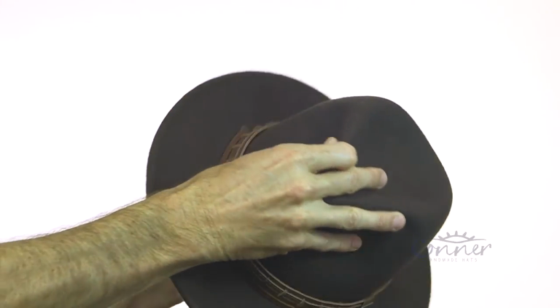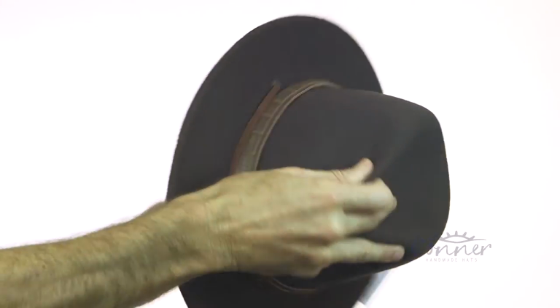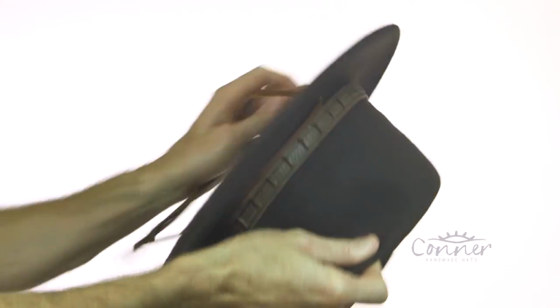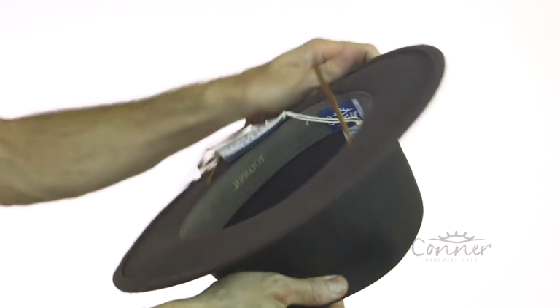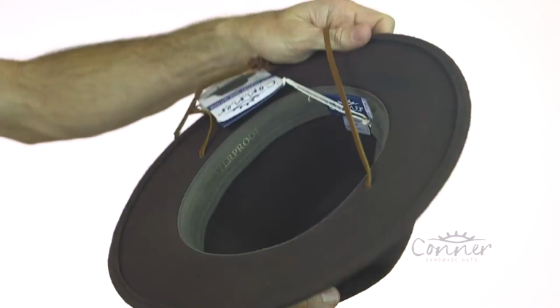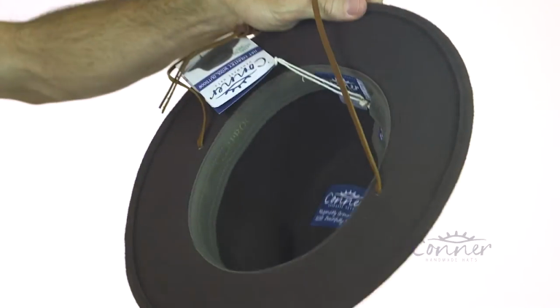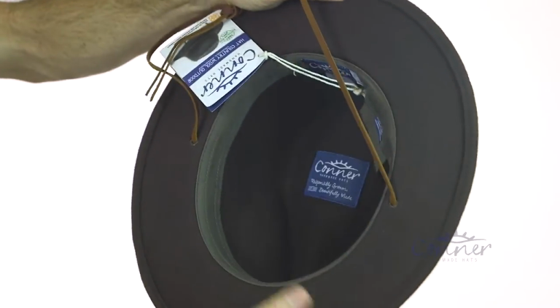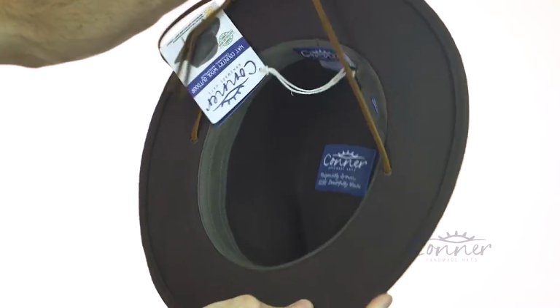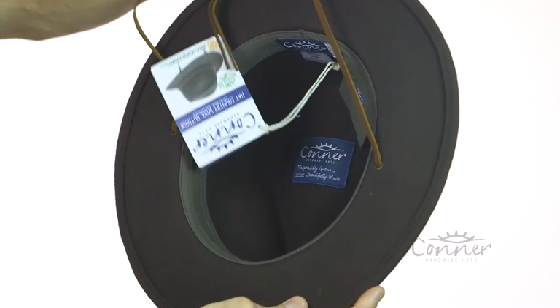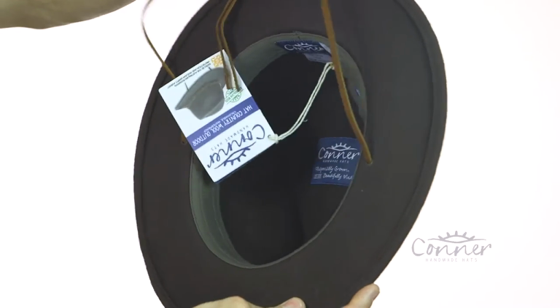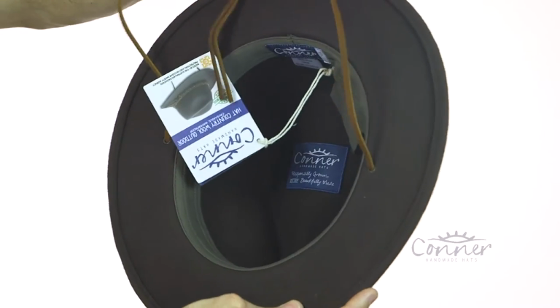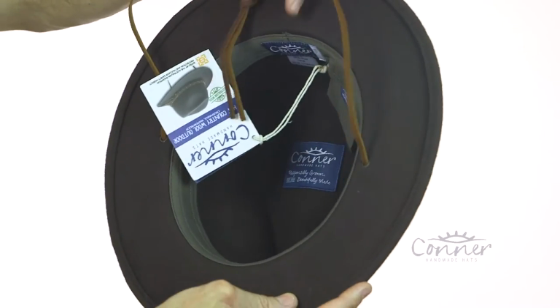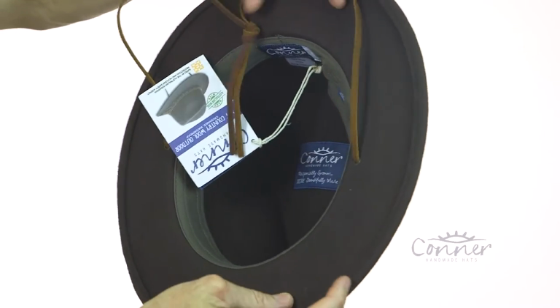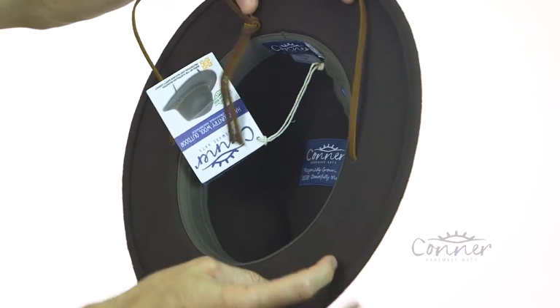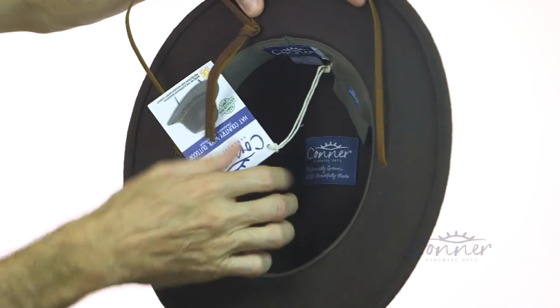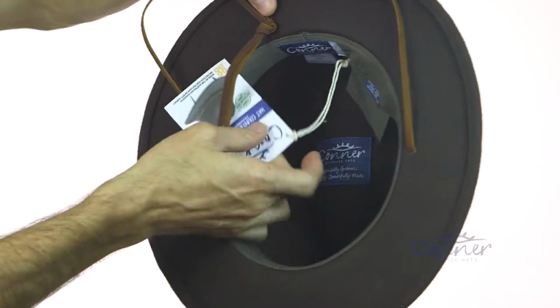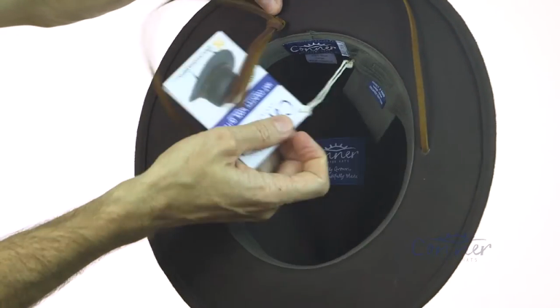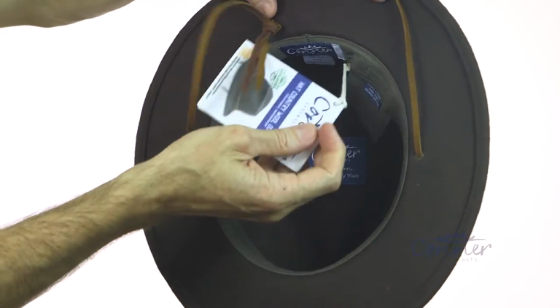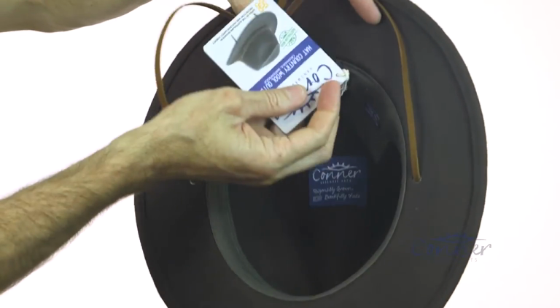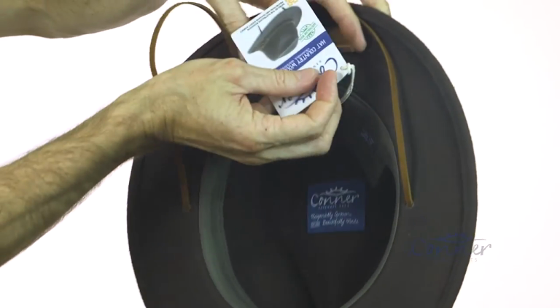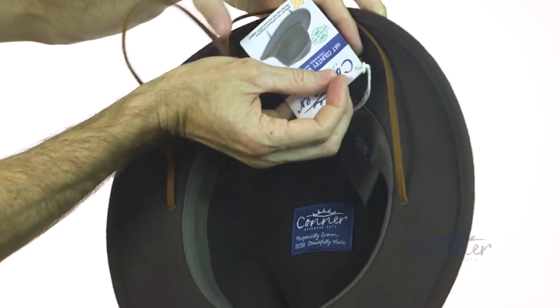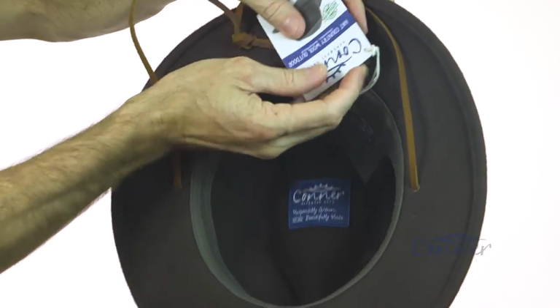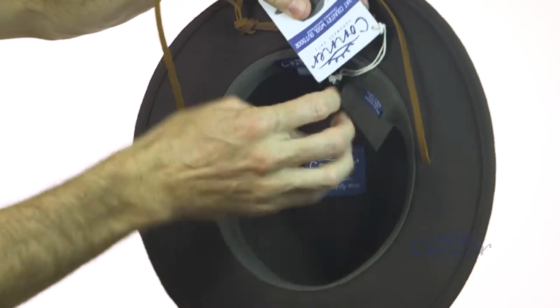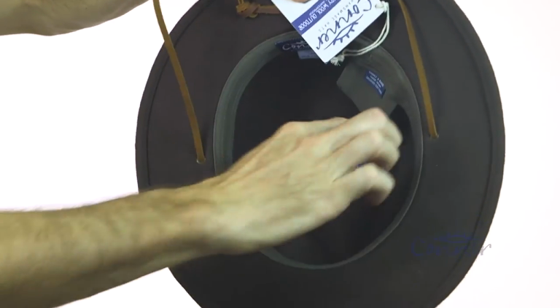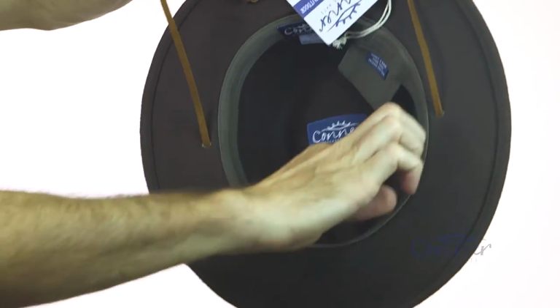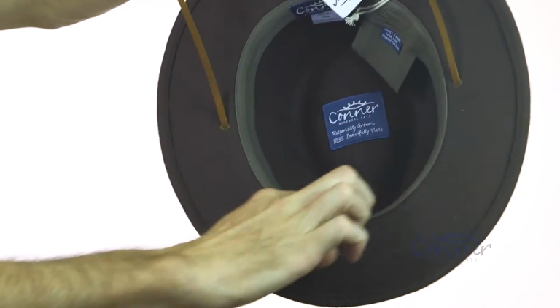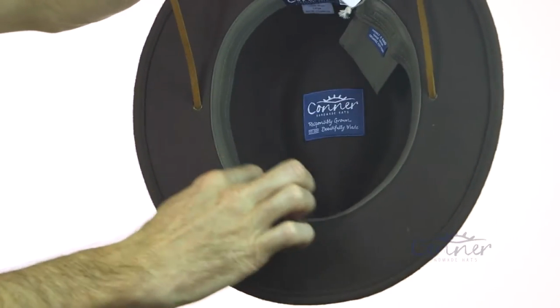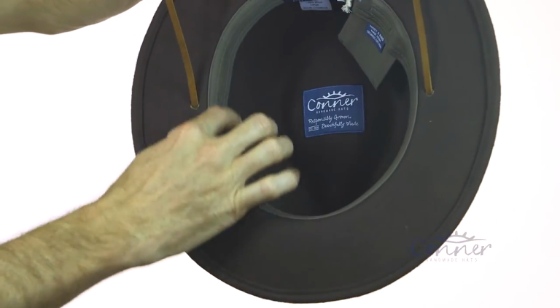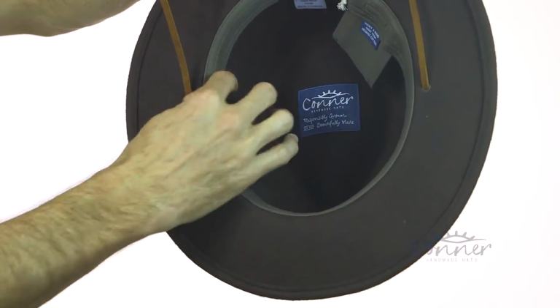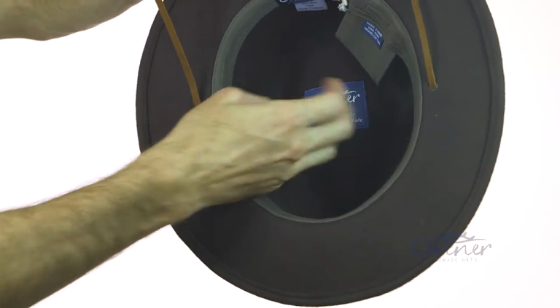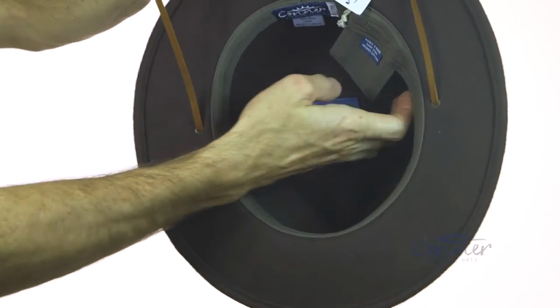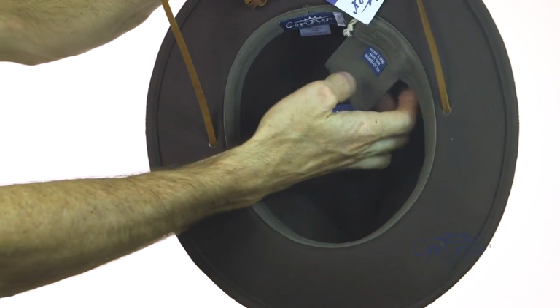On the inside, we've got an organic cotton sweatband.